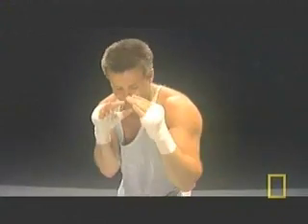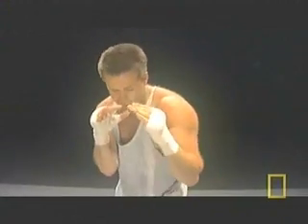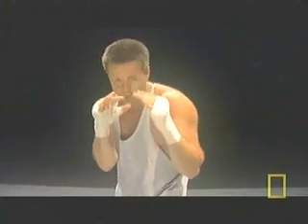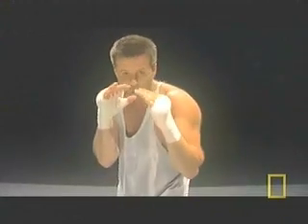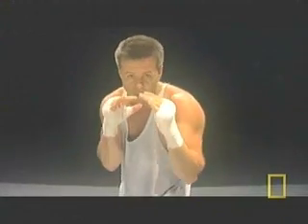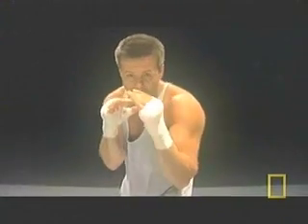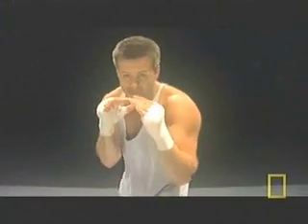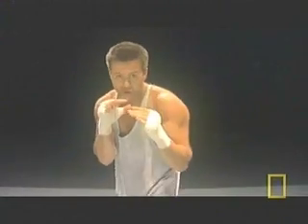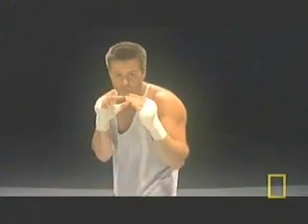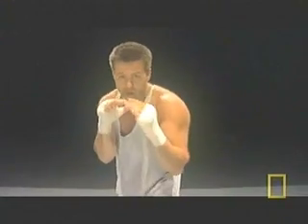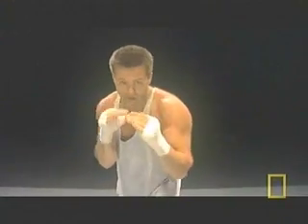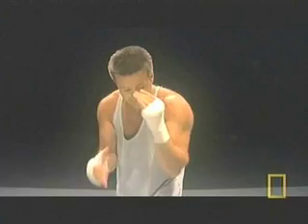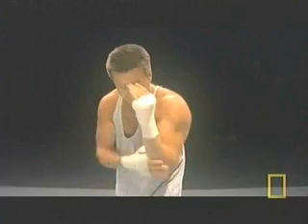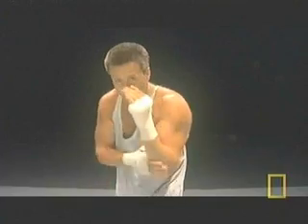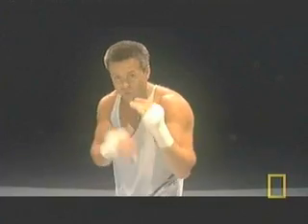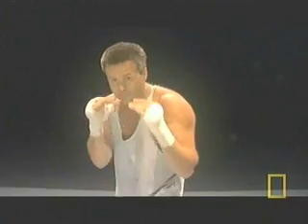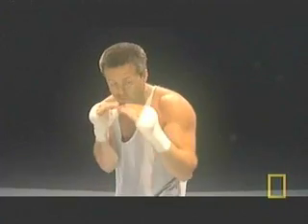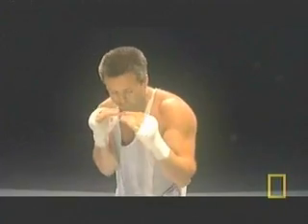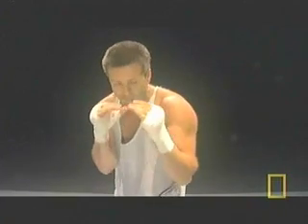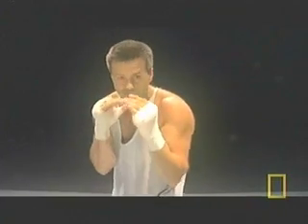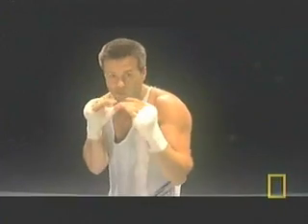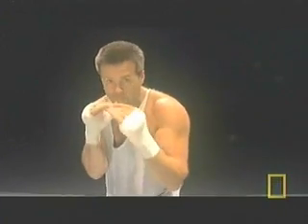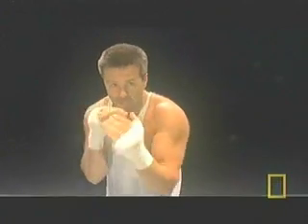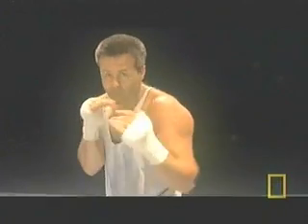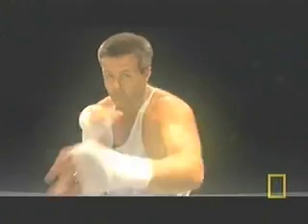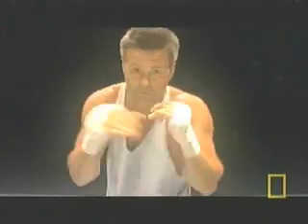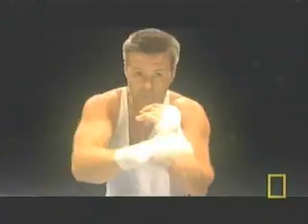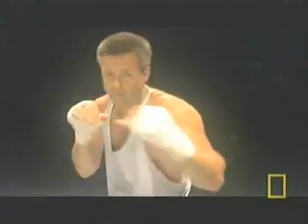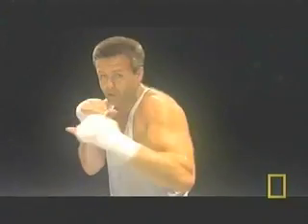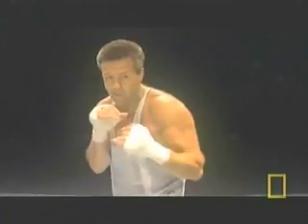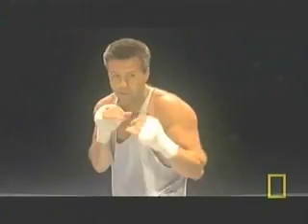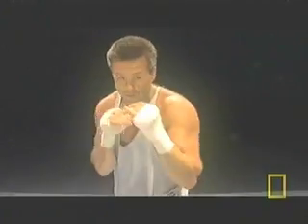My elbows are in and my hands are apart. This is not only for defense, but it helps me give a better punch from here.